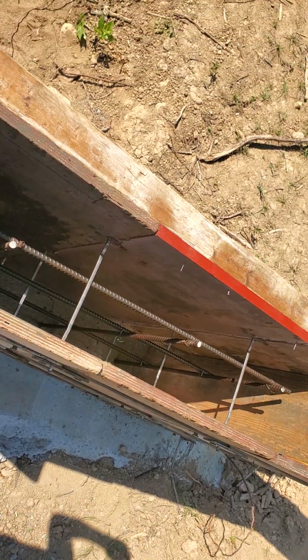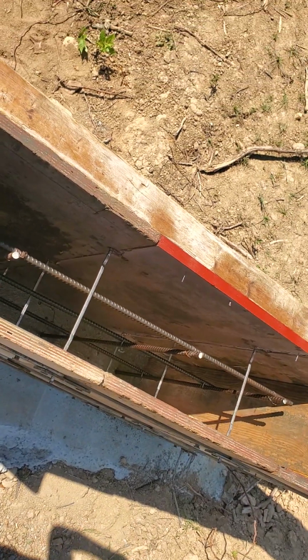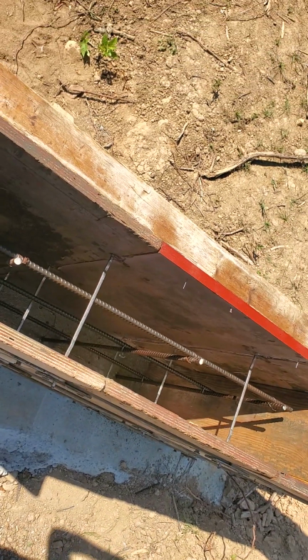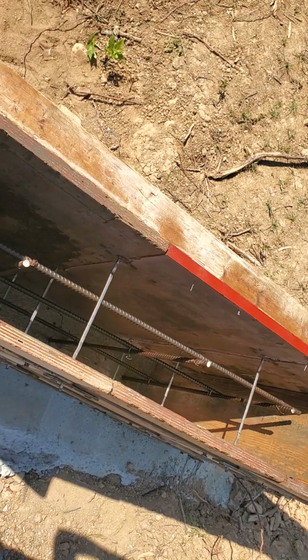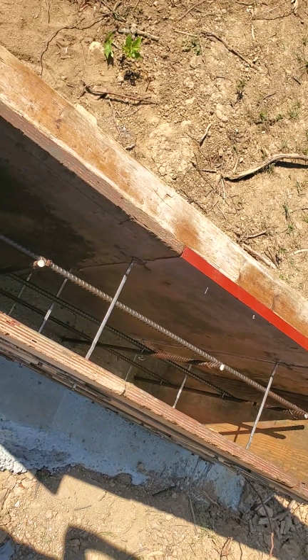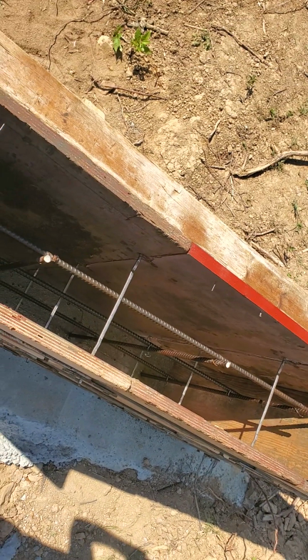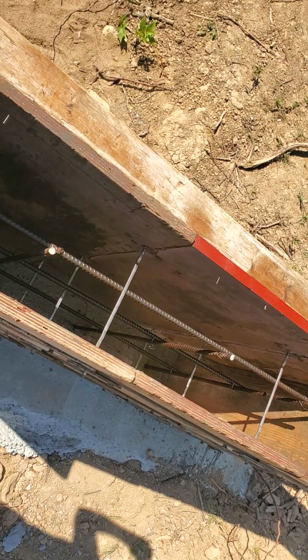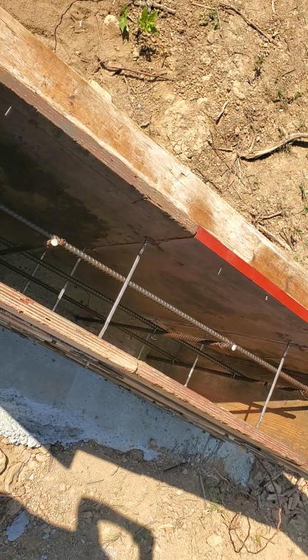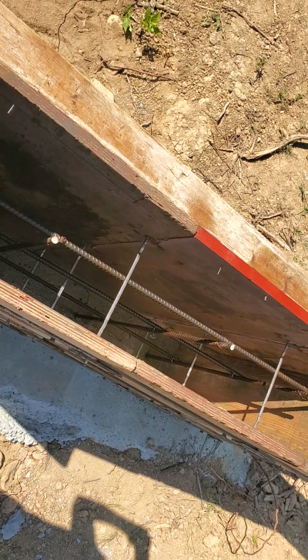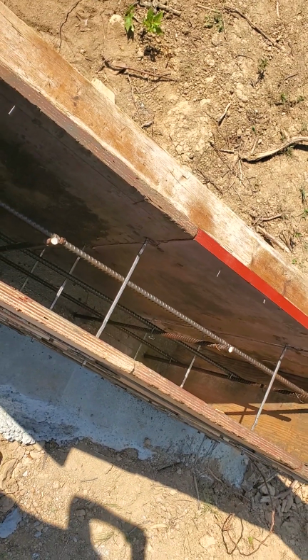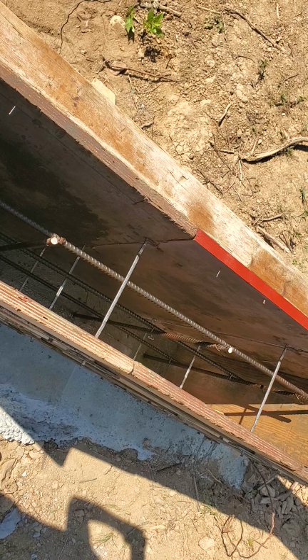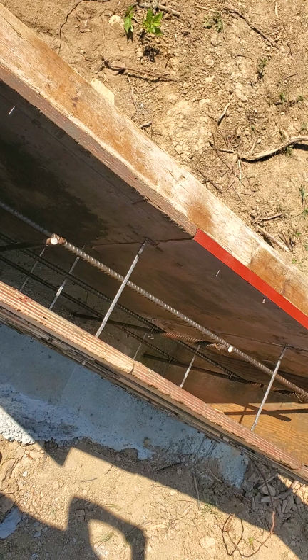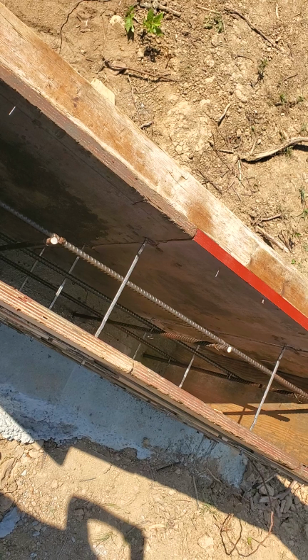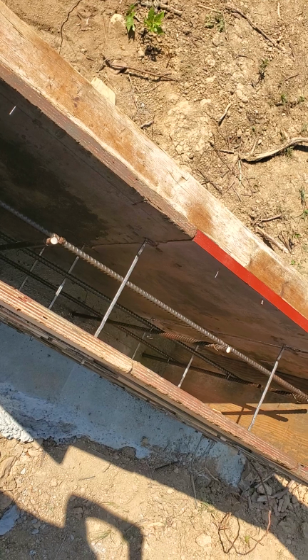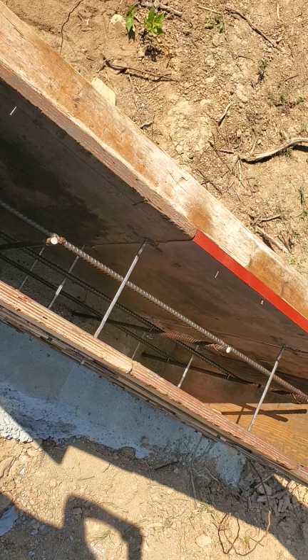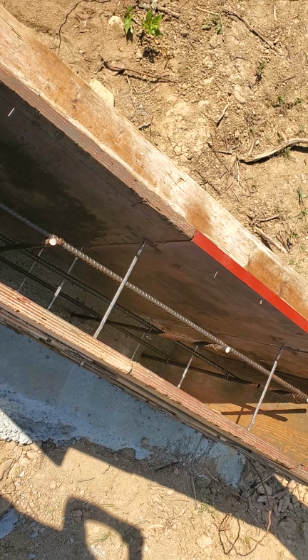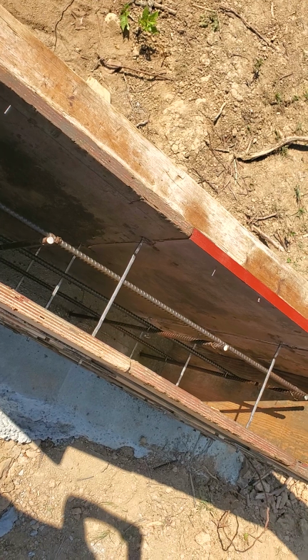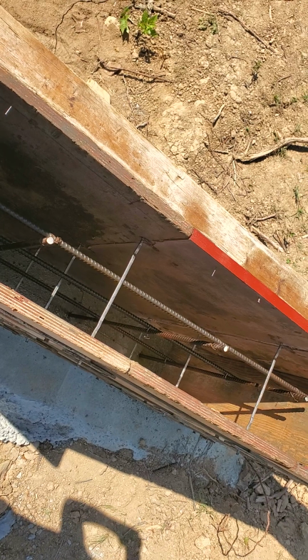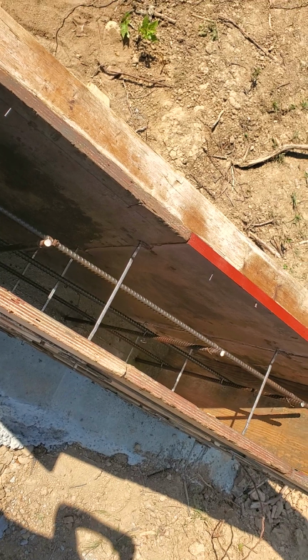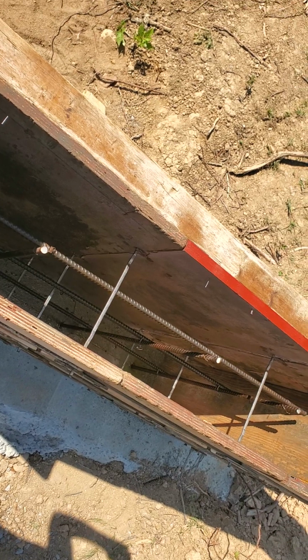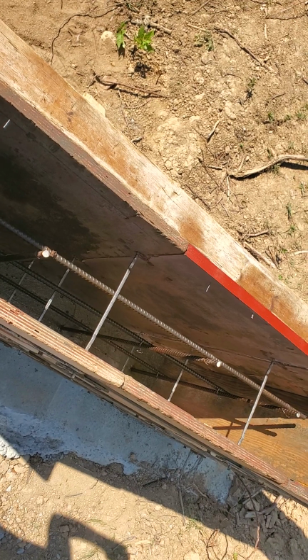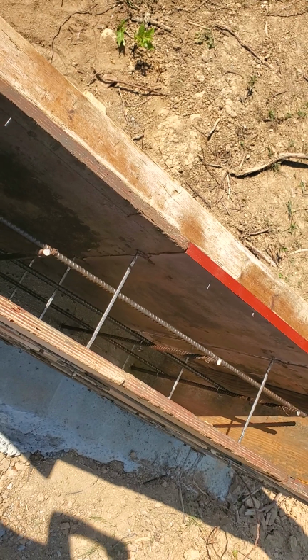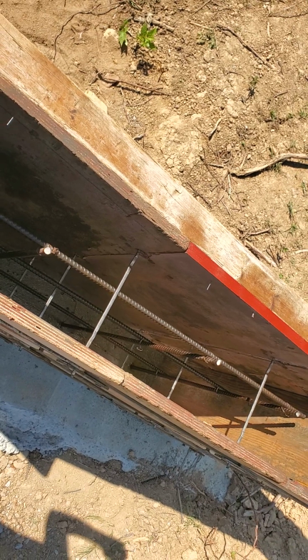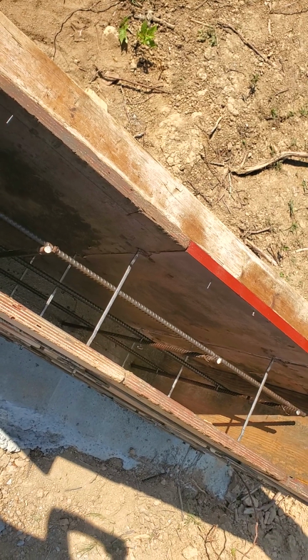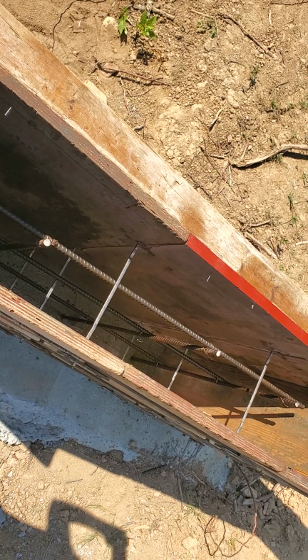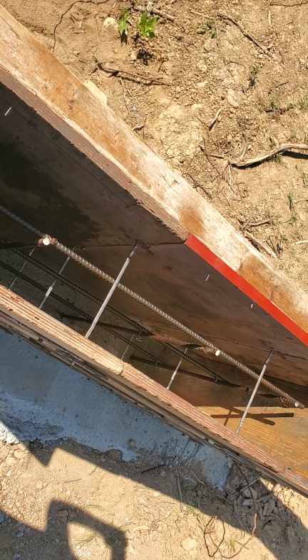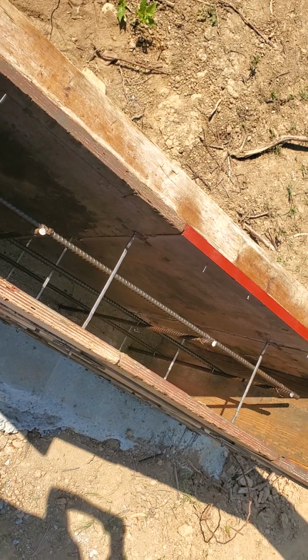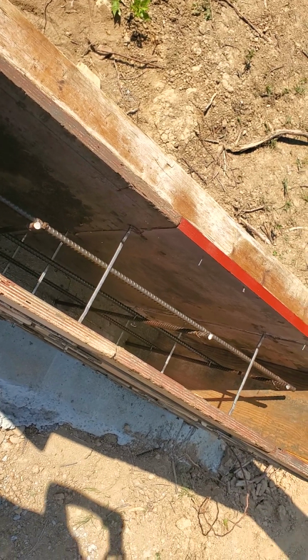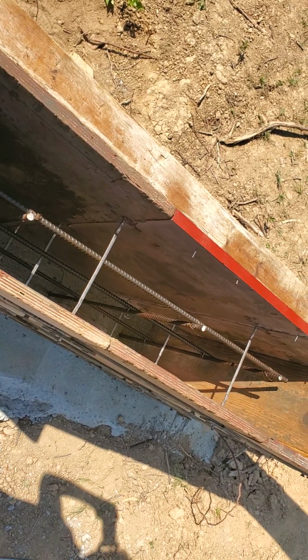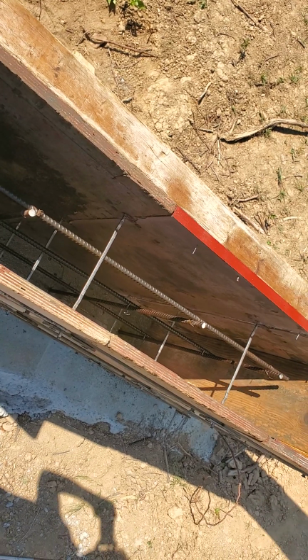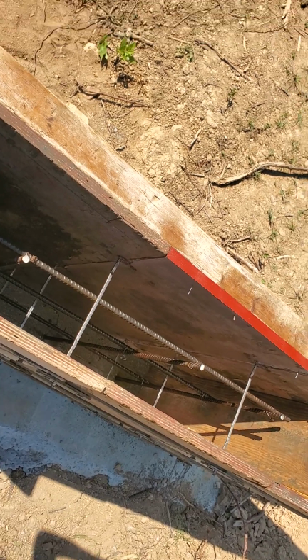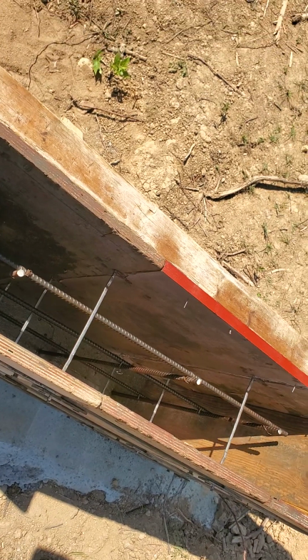That's what it looks like. Thanks for liking and following us. This is Seven Acres Escape, and we appreciate you.